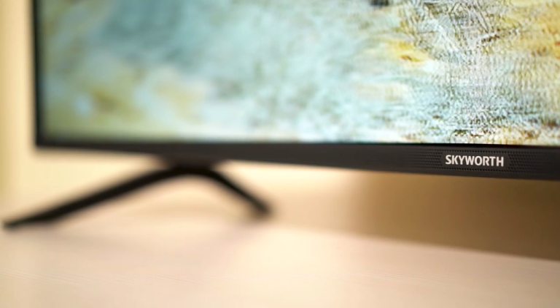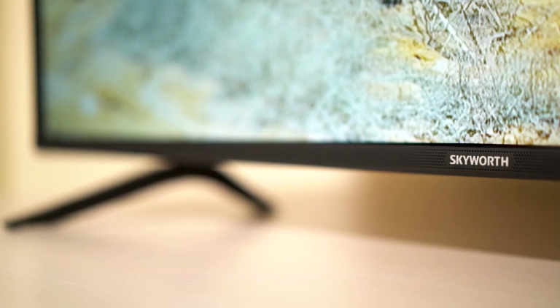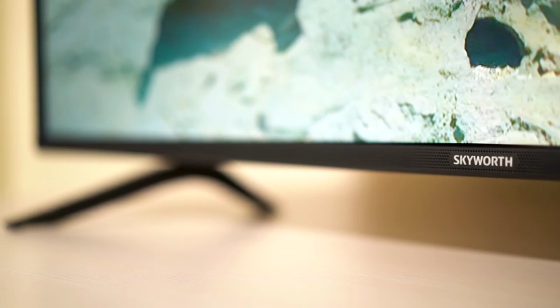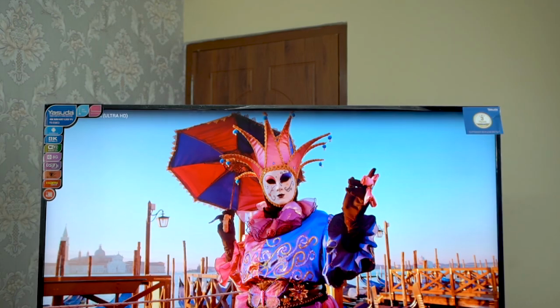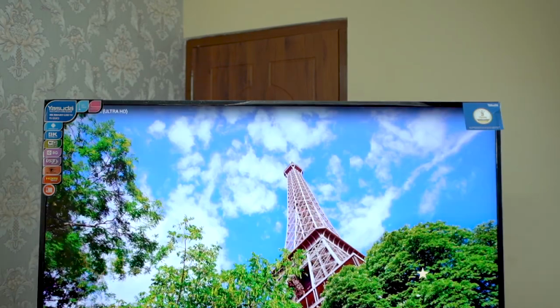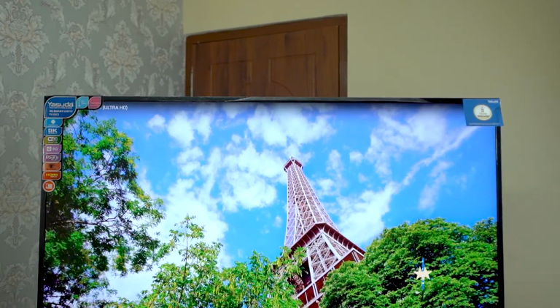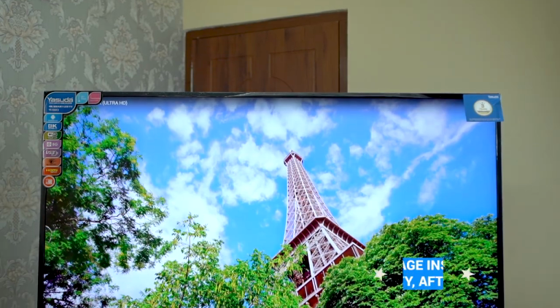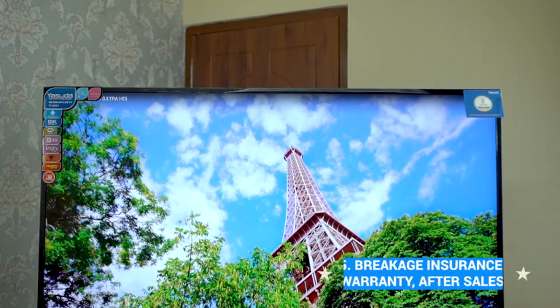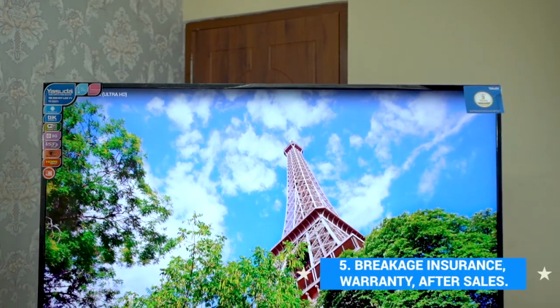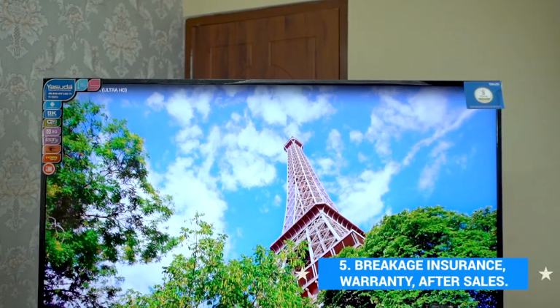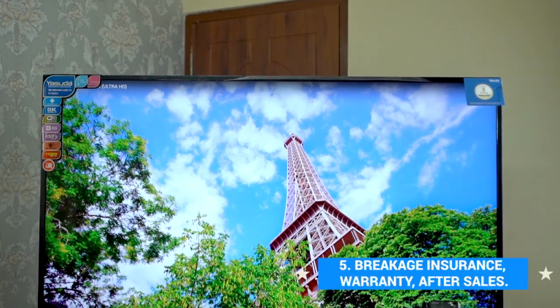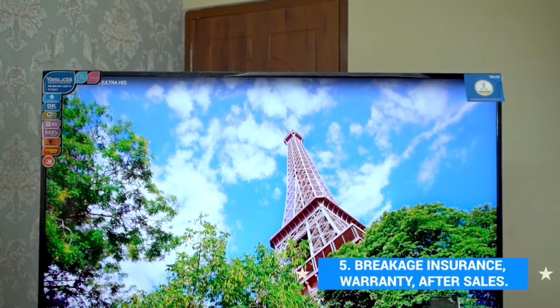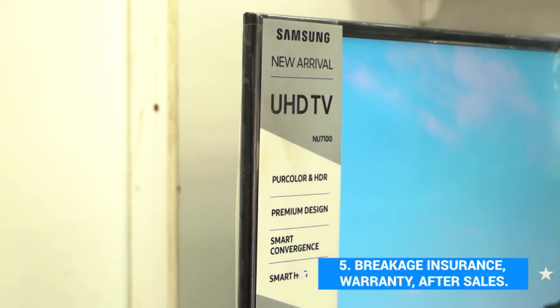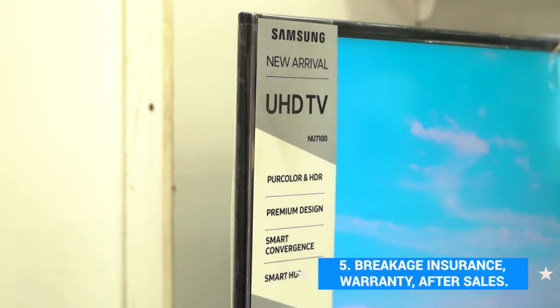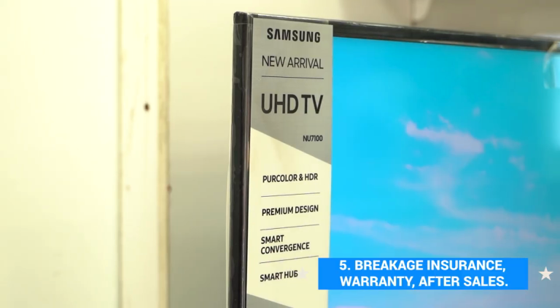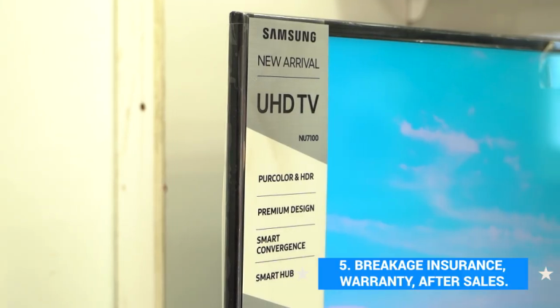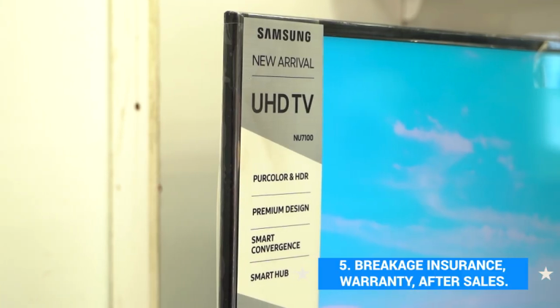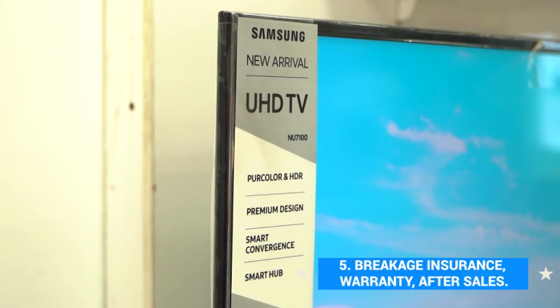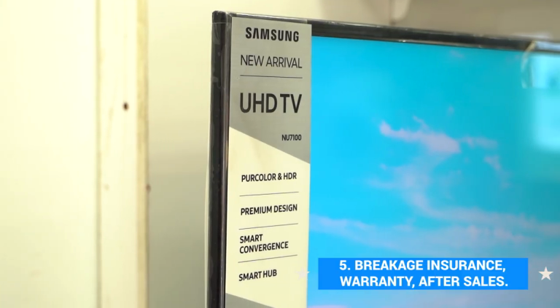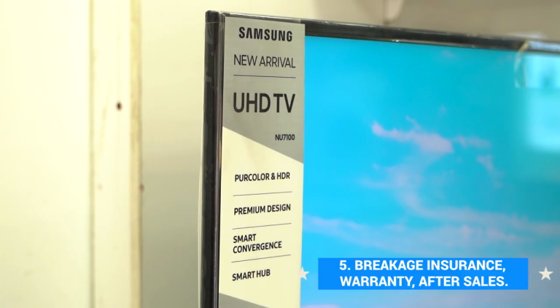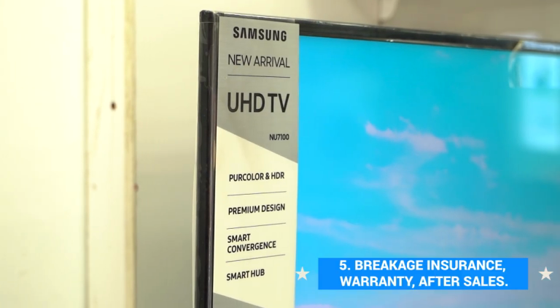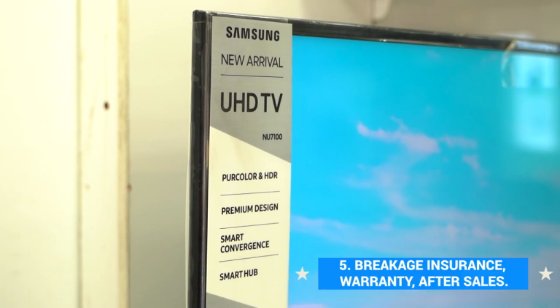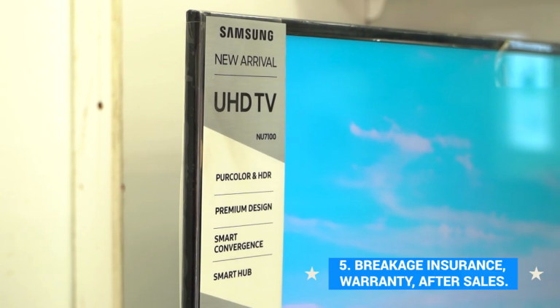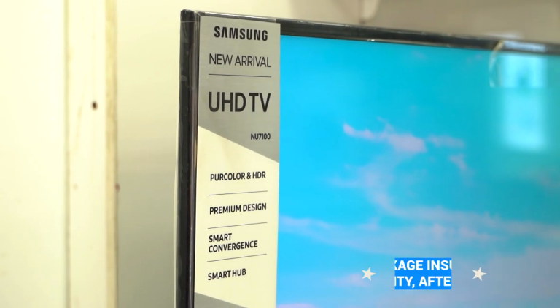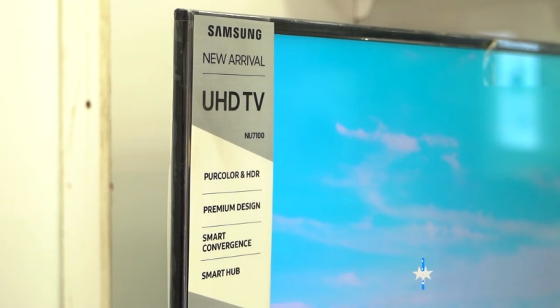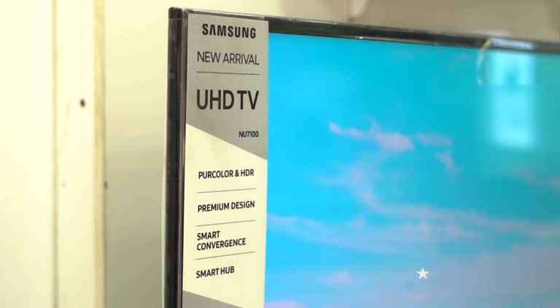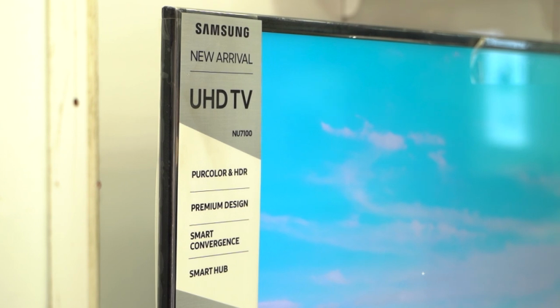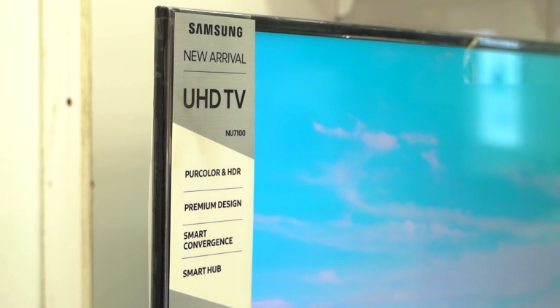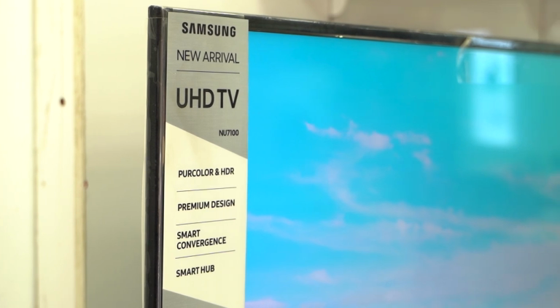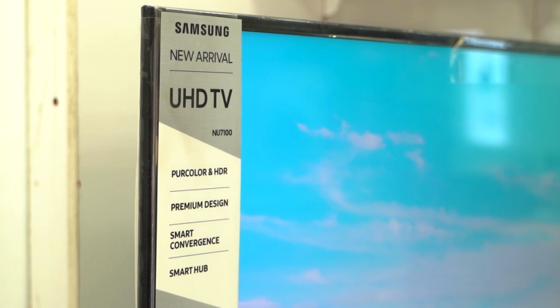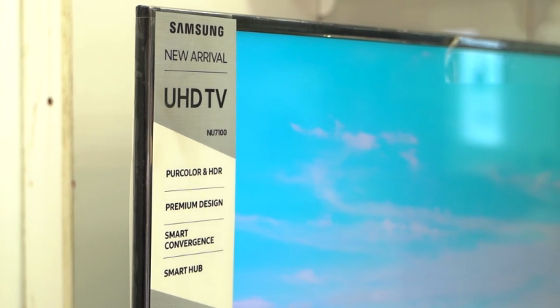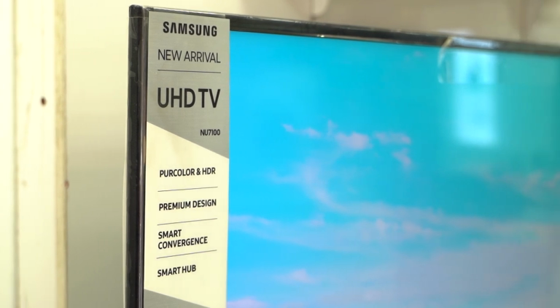Breakage insurance and warranty policy are also important to keep in place when buying a TV.